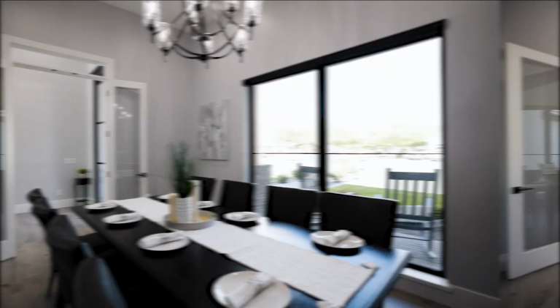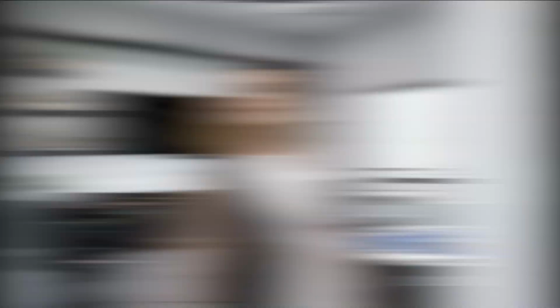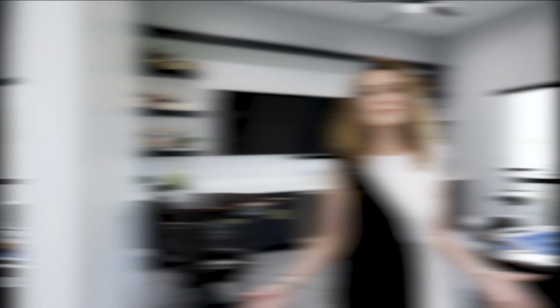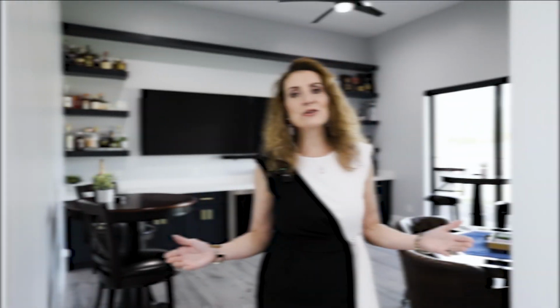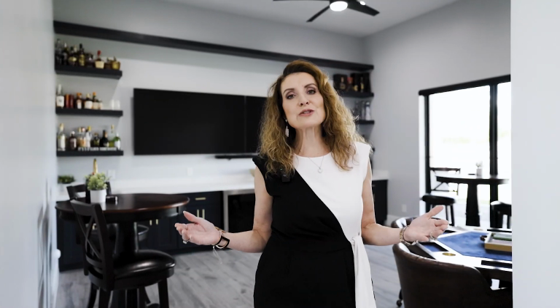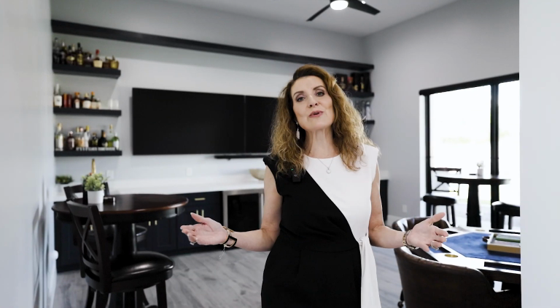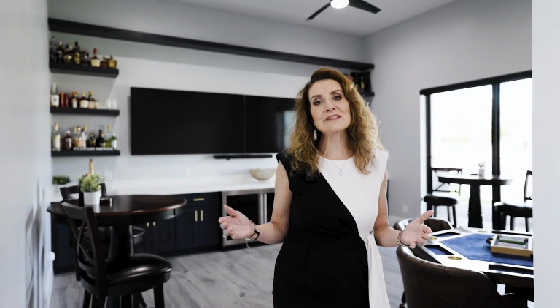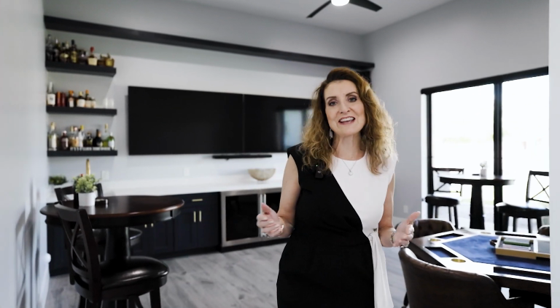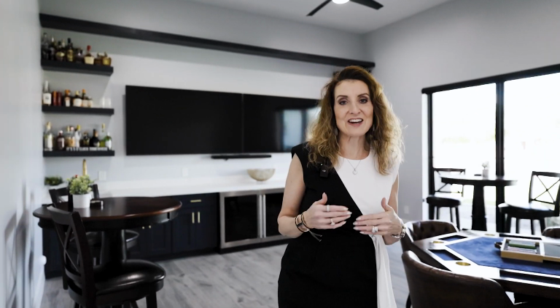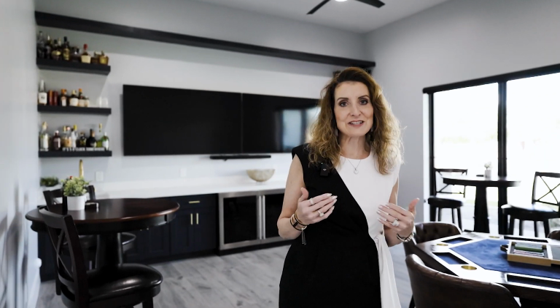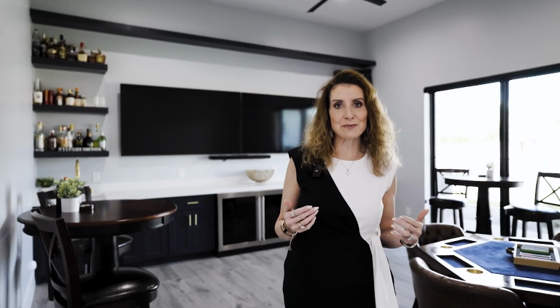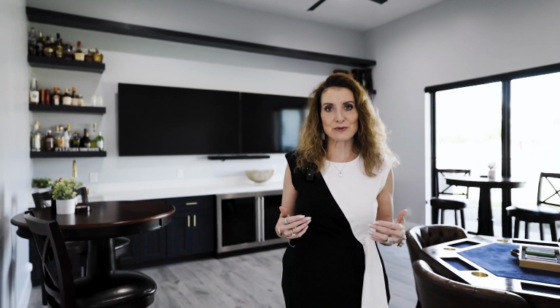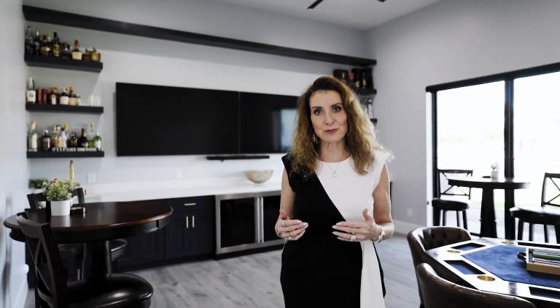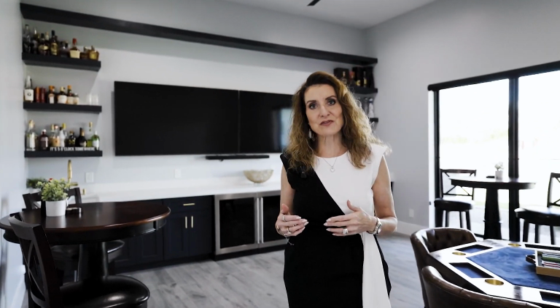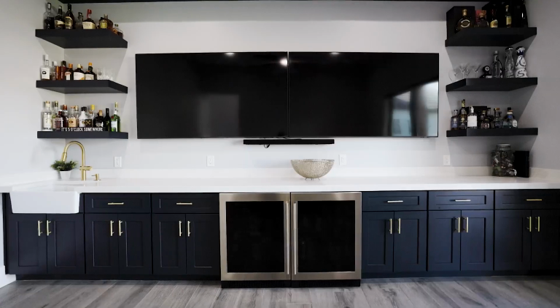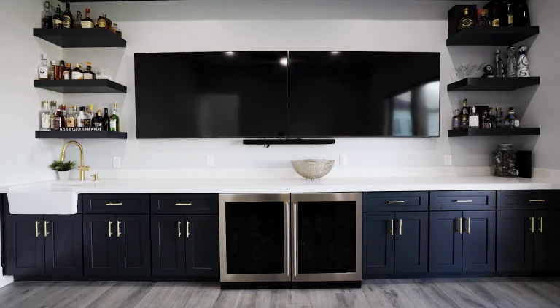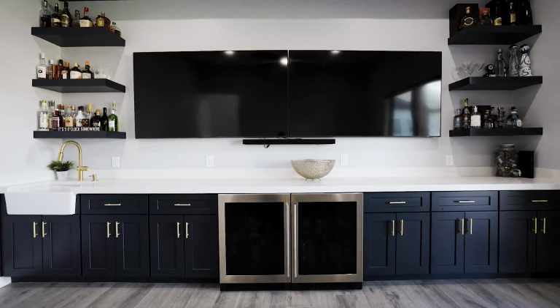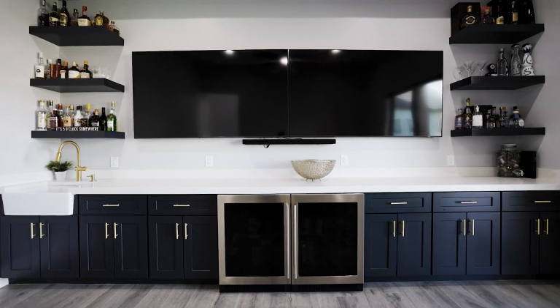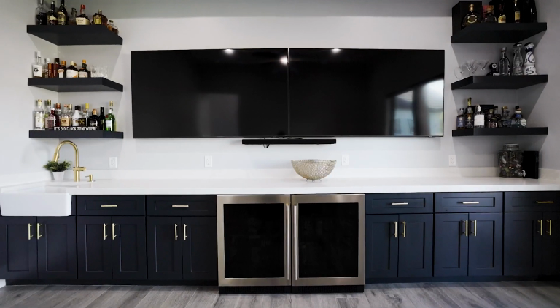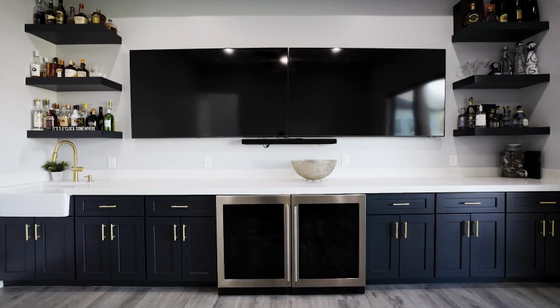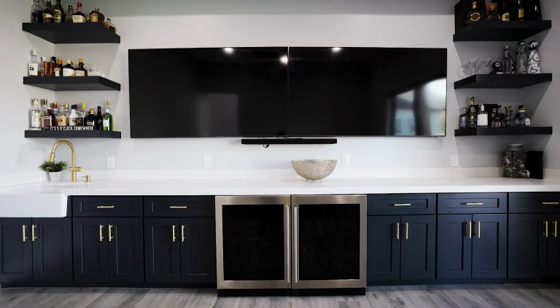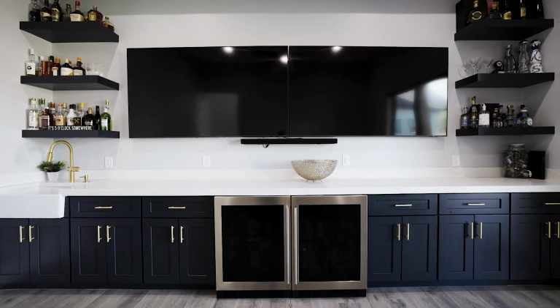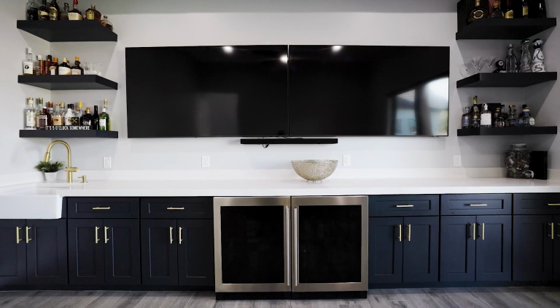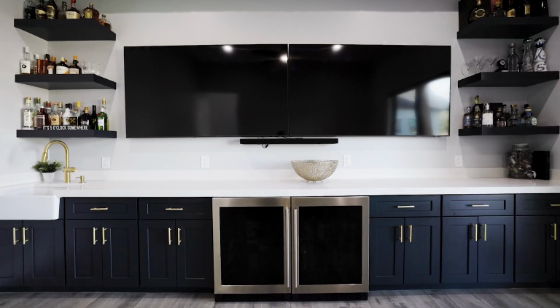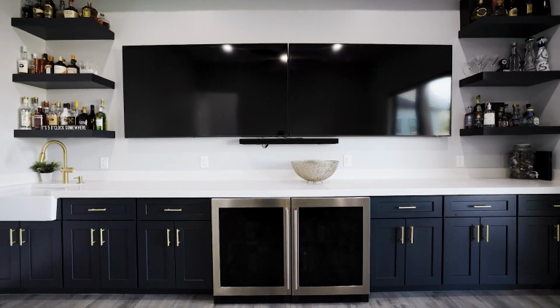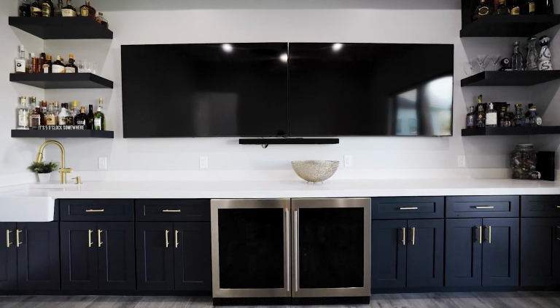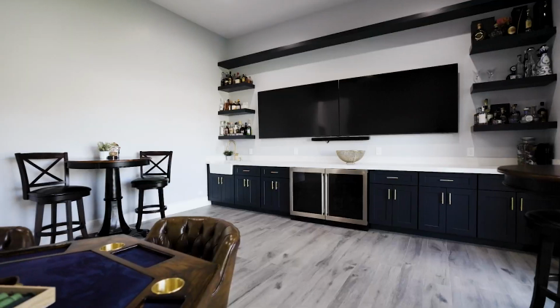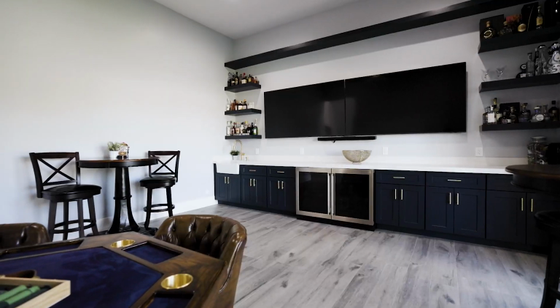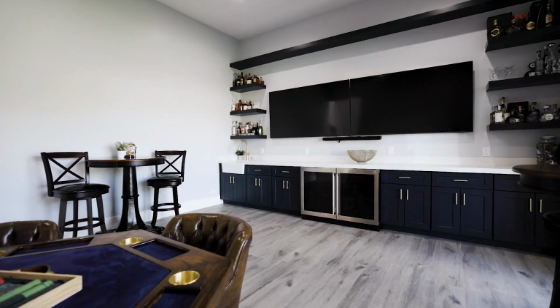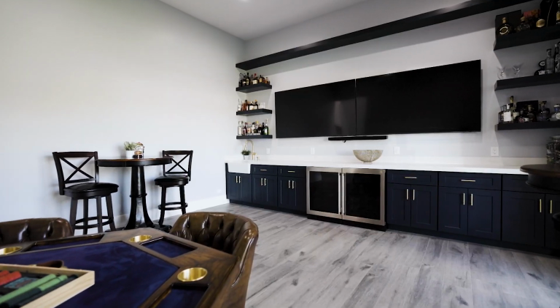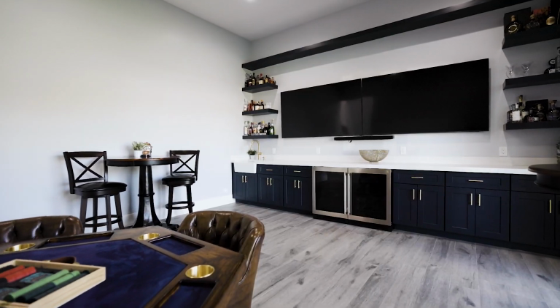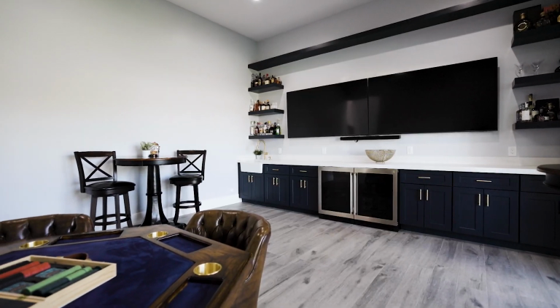Welcome to your sports entertainment room, featuring a wet bar, dual fridge, and dual TVs.